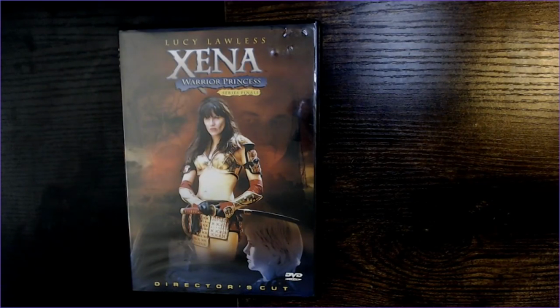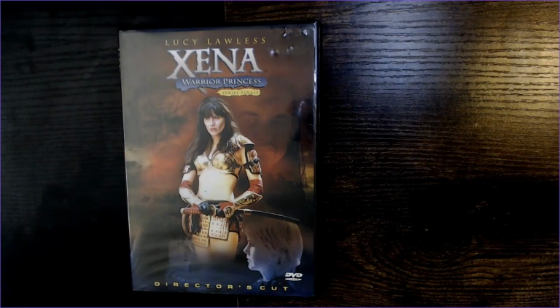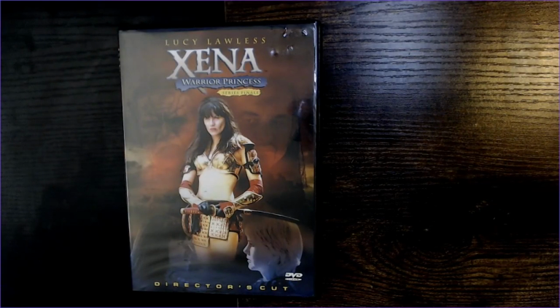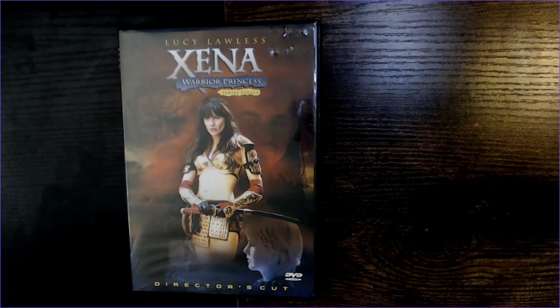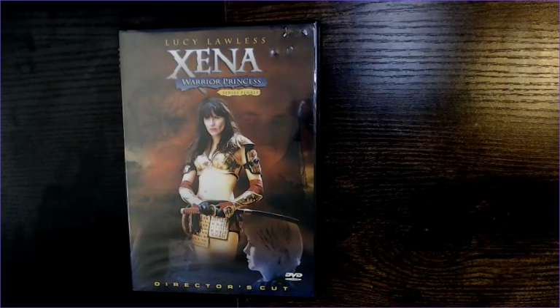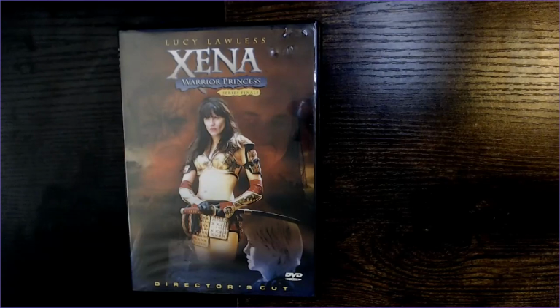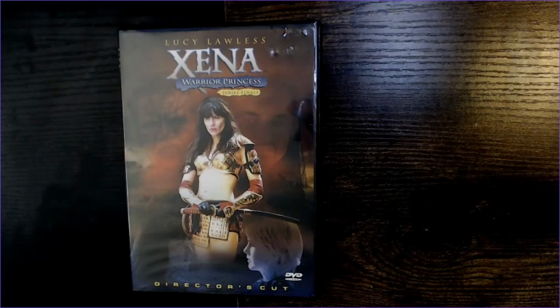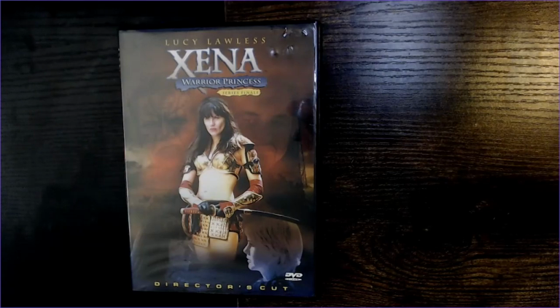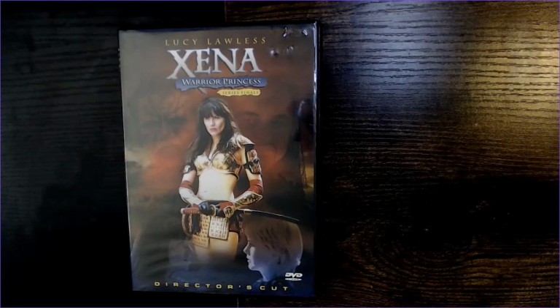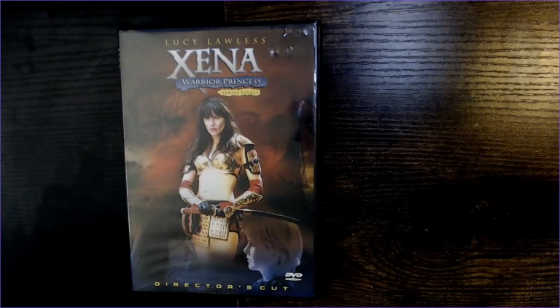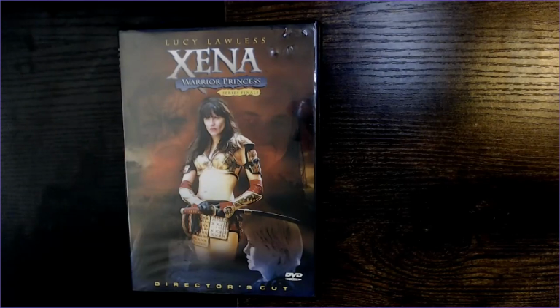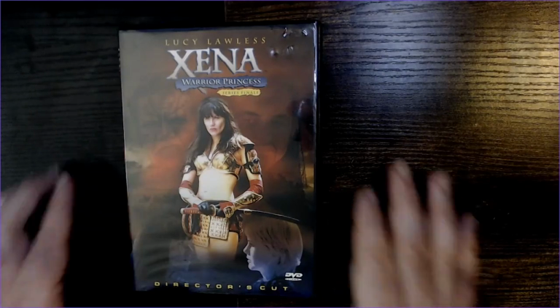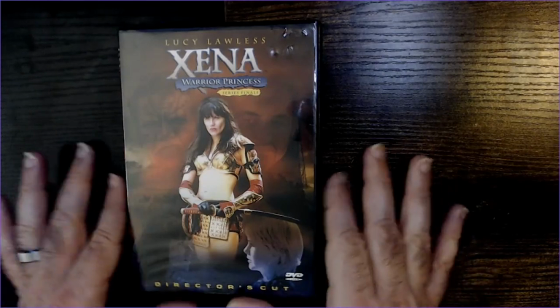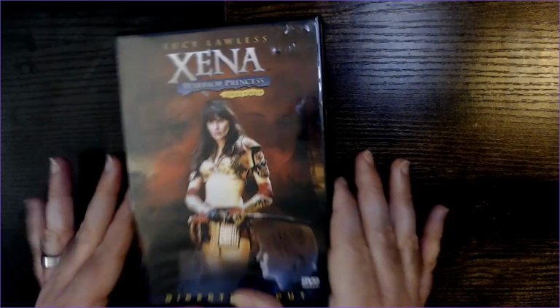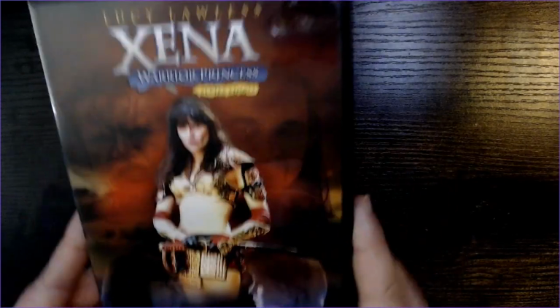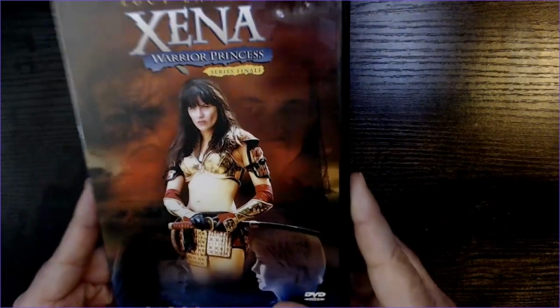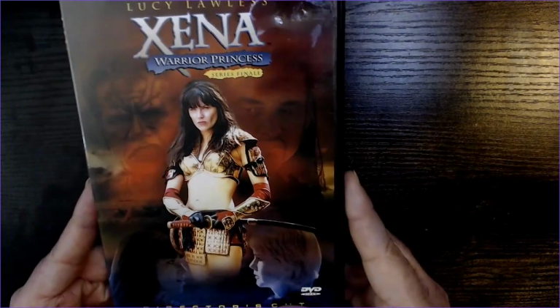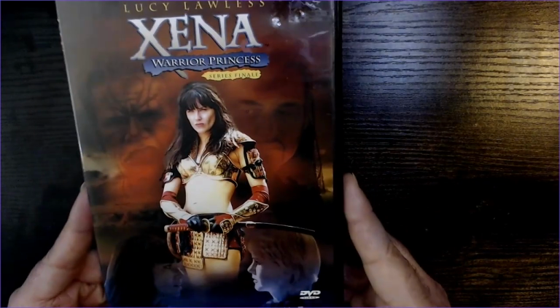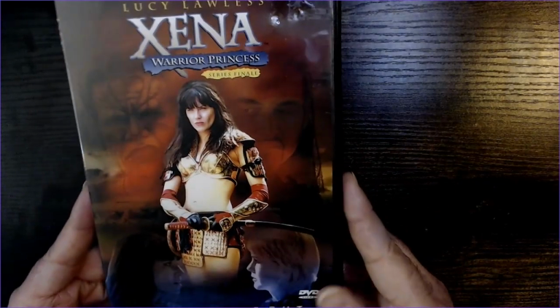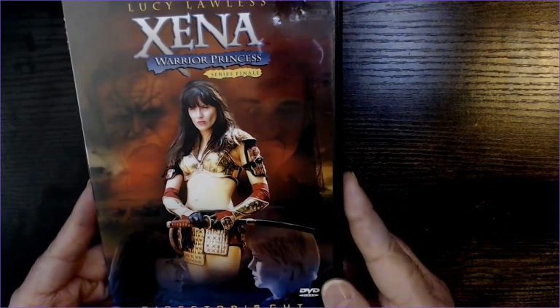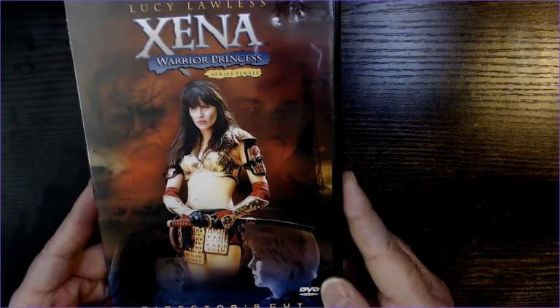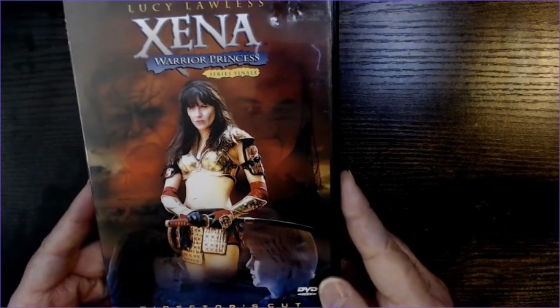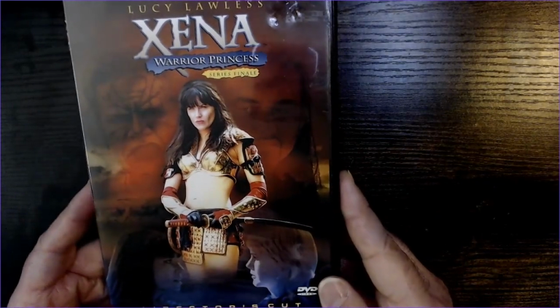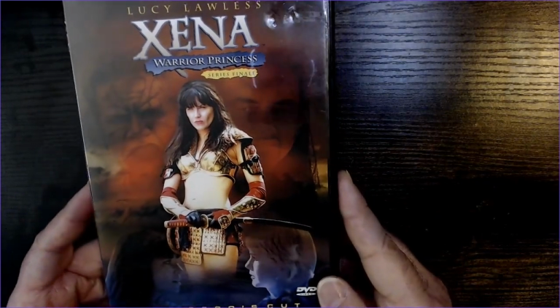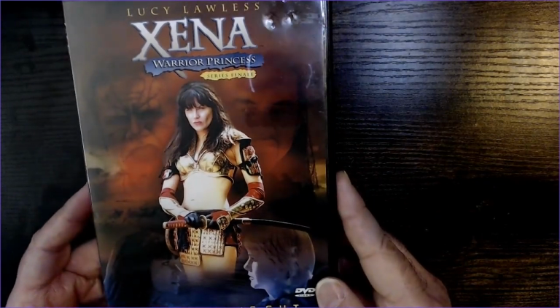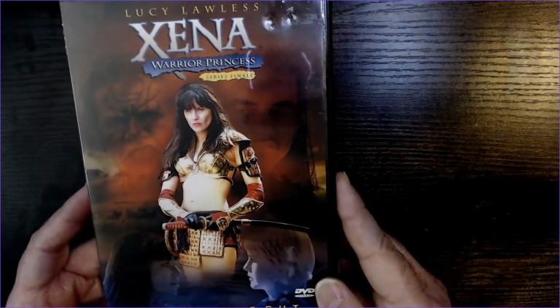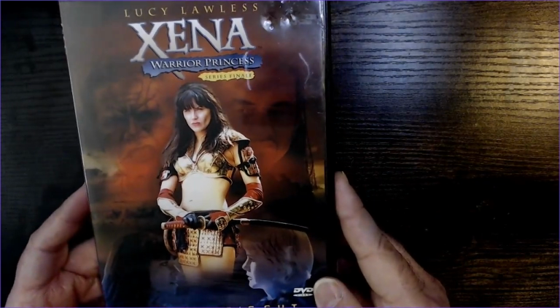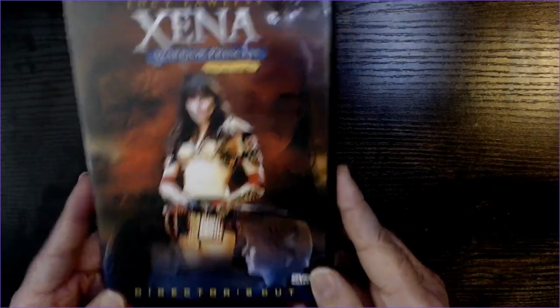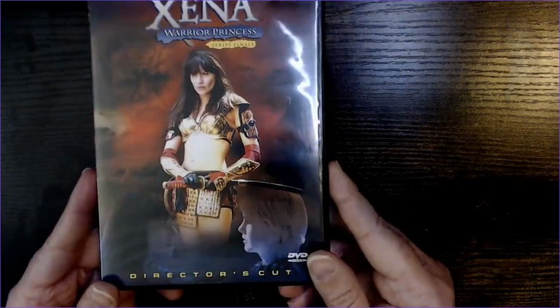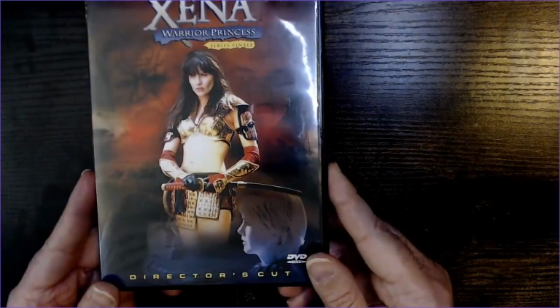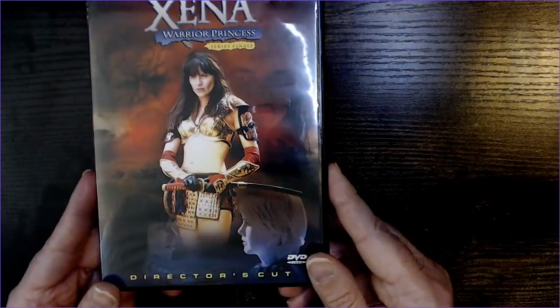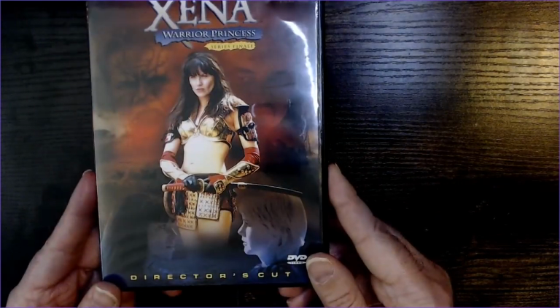Hey, welcome back to Triblar. Today we have the Xena Warrior Princess DVD season finale, Director's Cut.